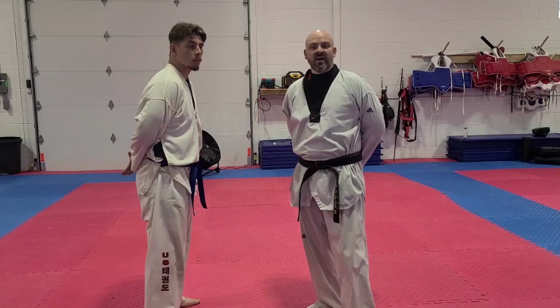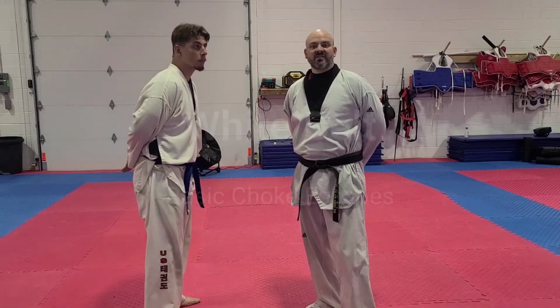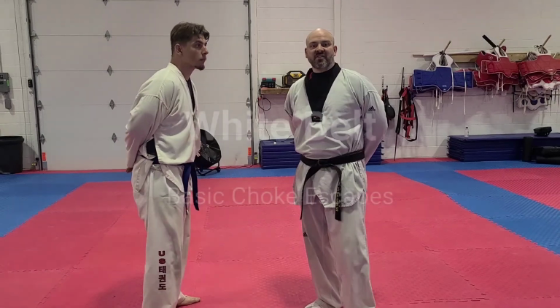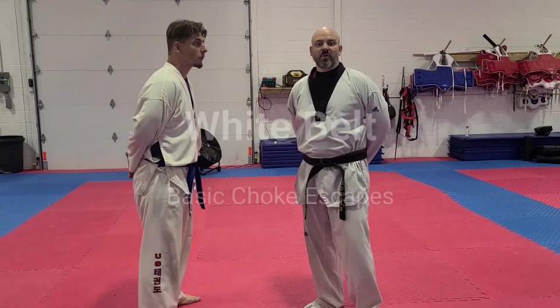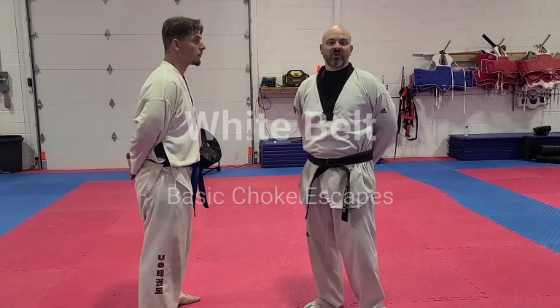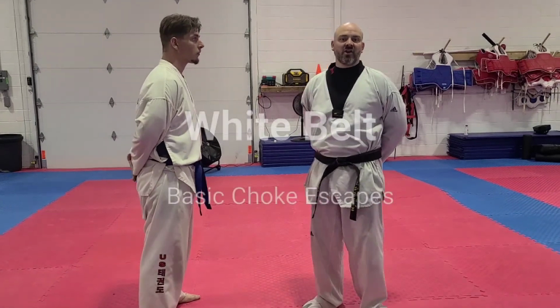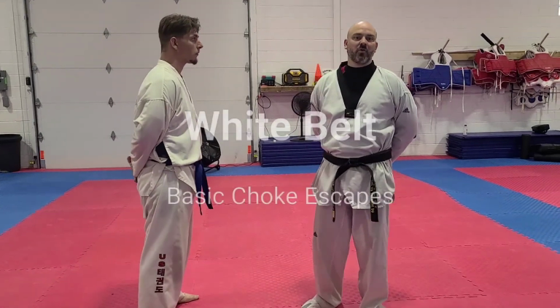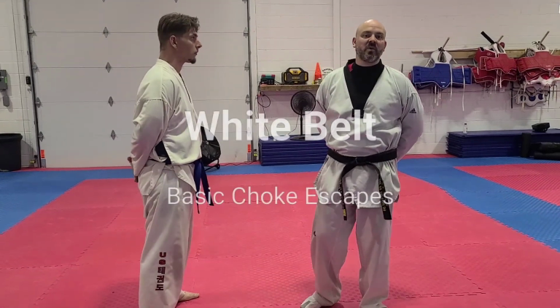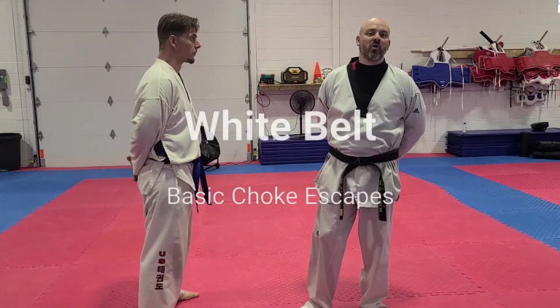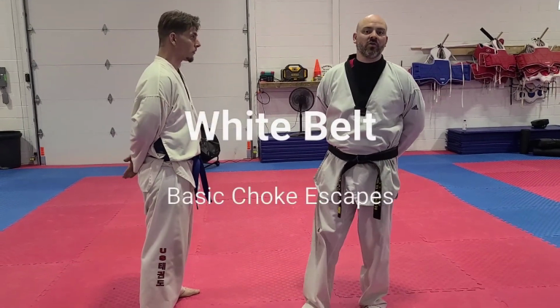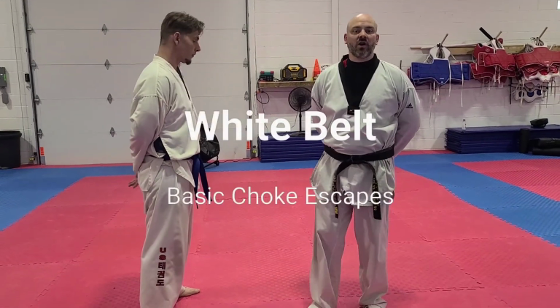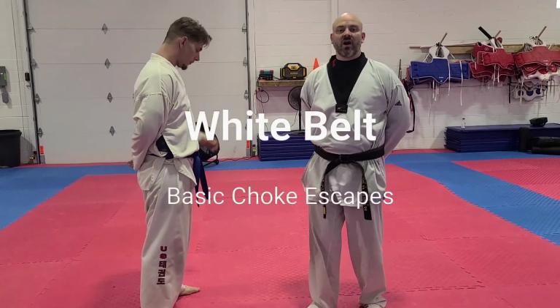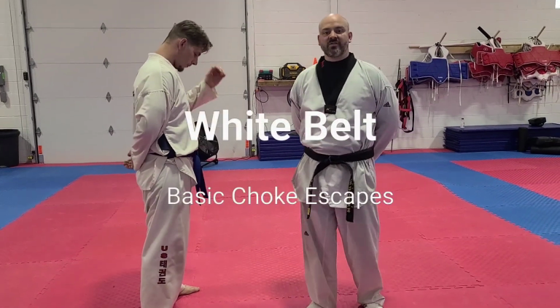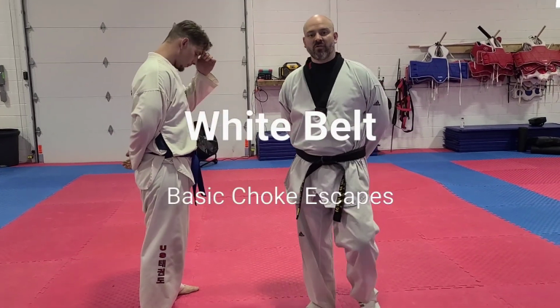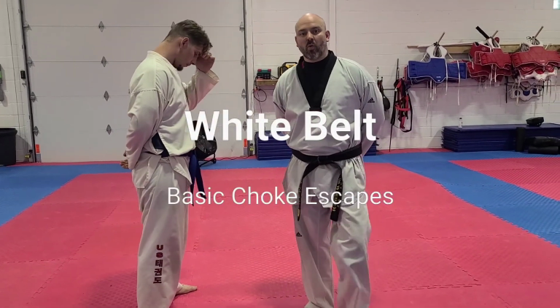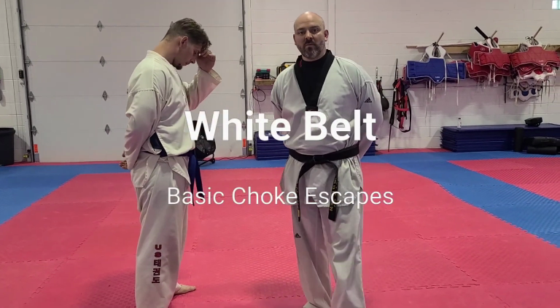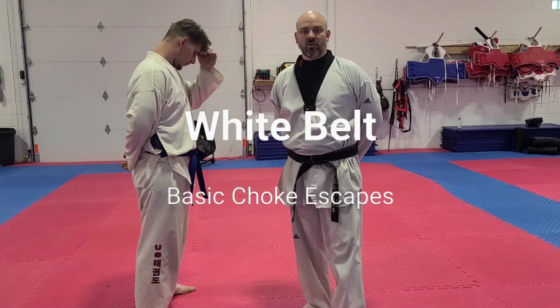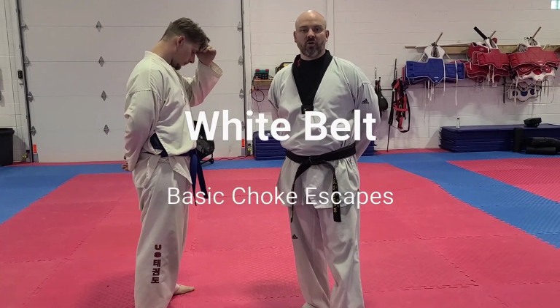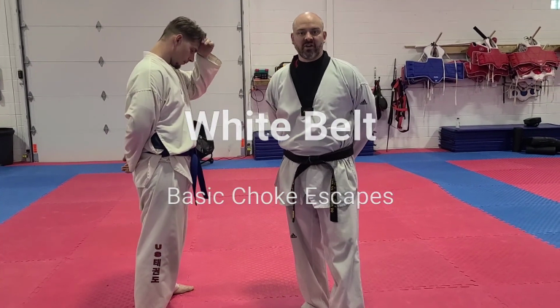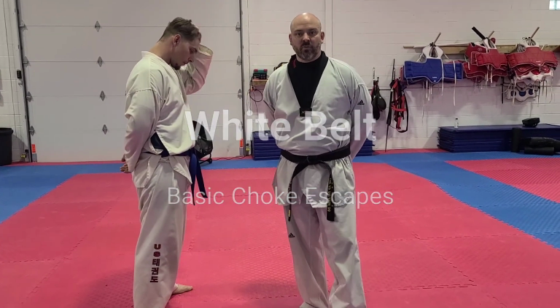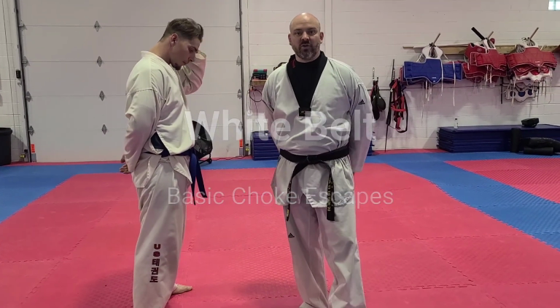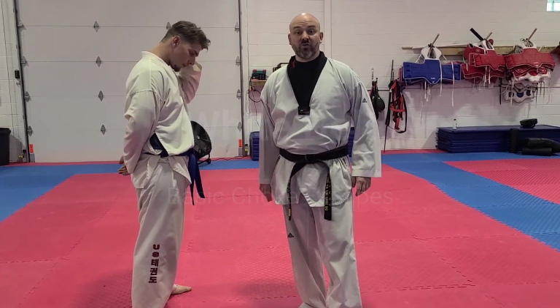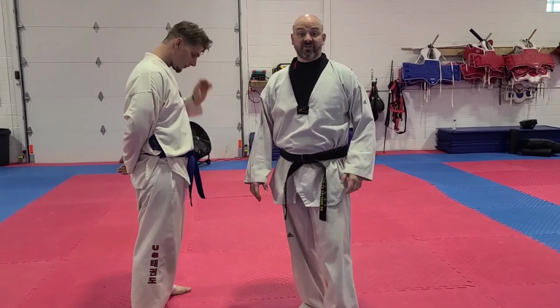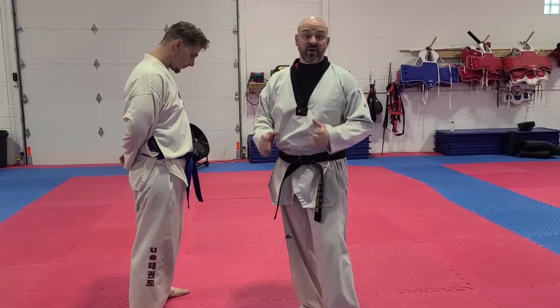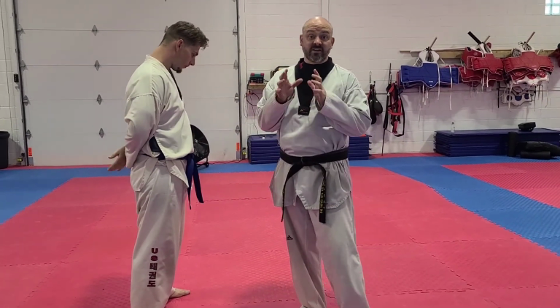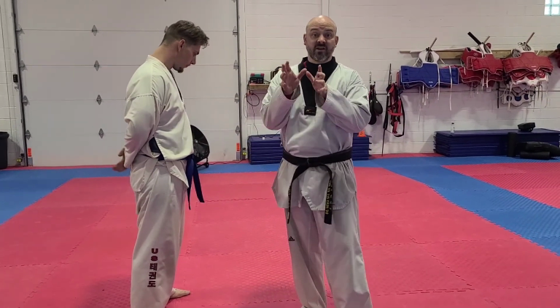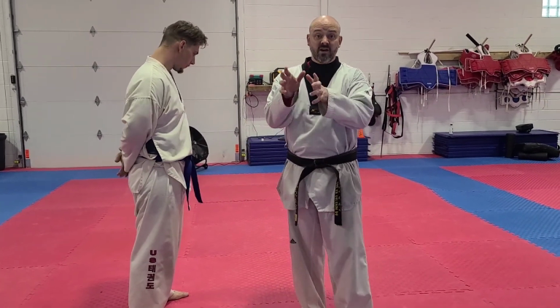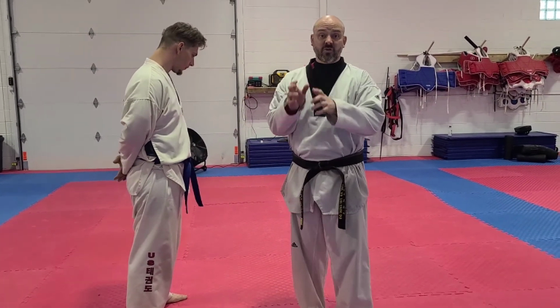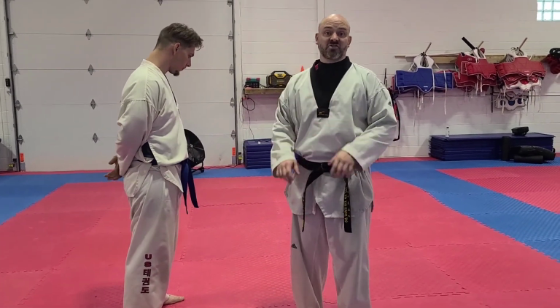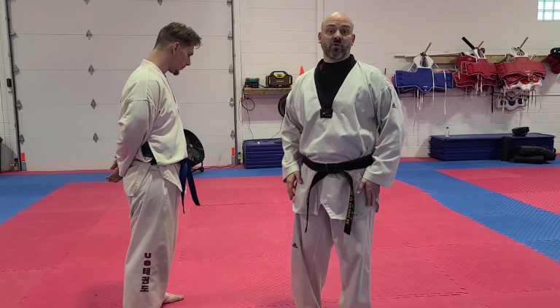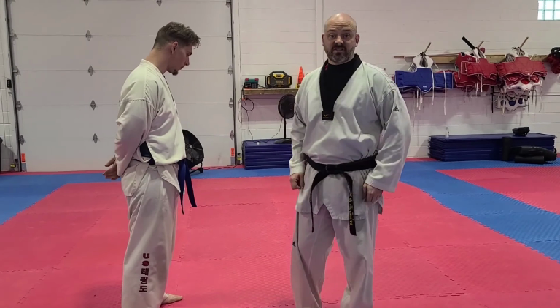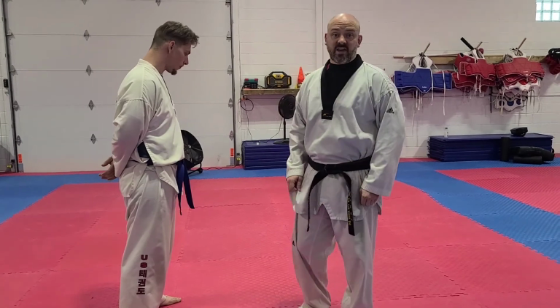Hey, it's Master Mark Kinnar here. We're going to be going over some more of our white belt curriculum. We're going to be doing some basic front choke escapes.